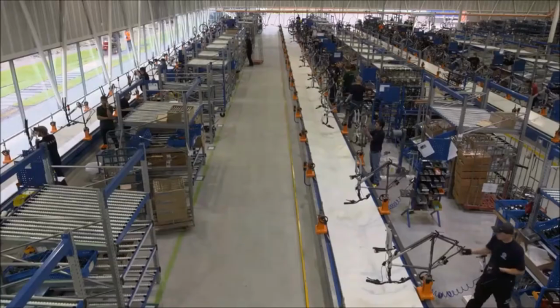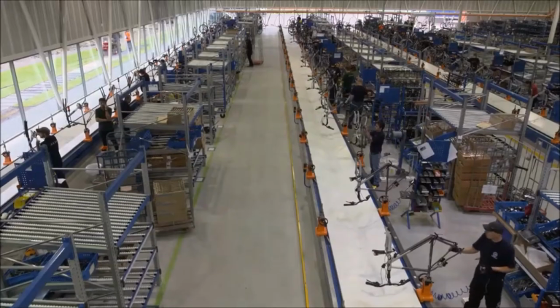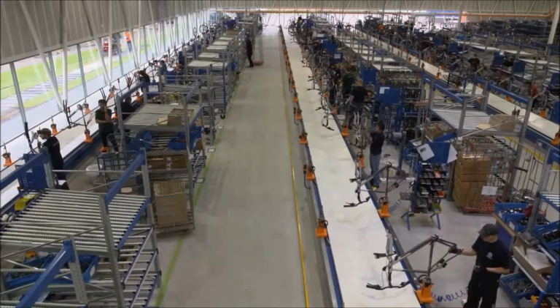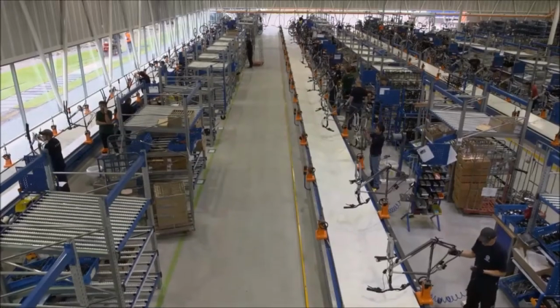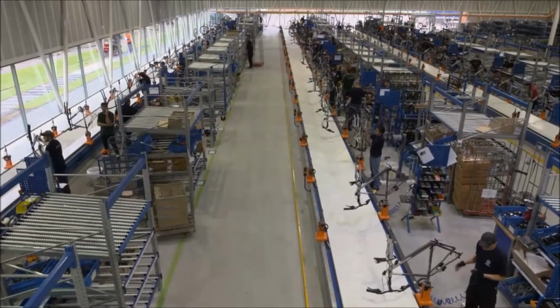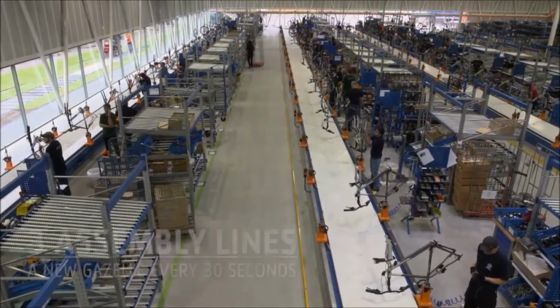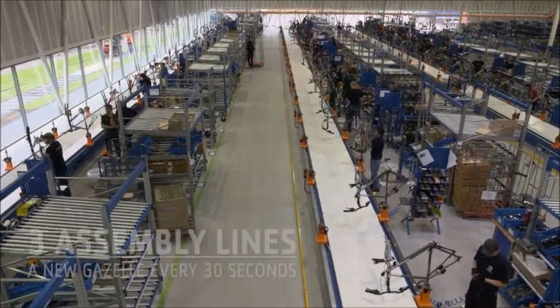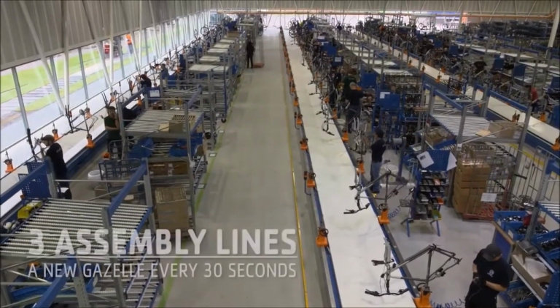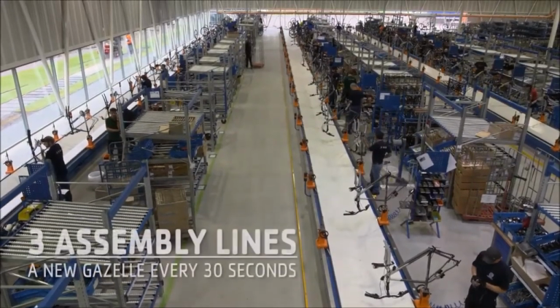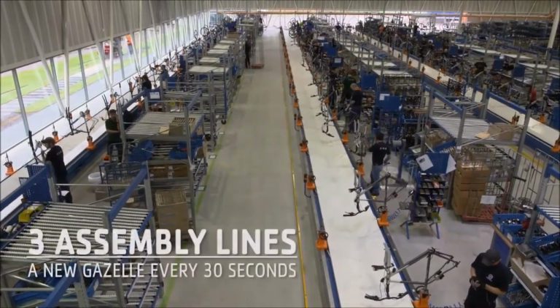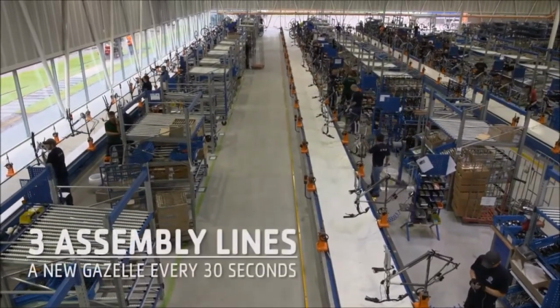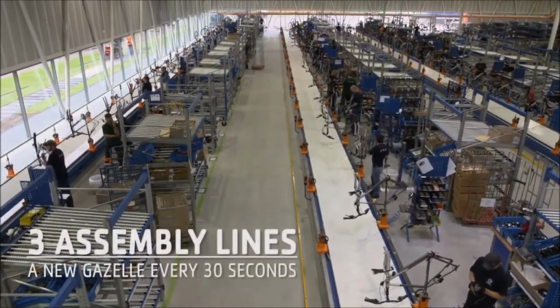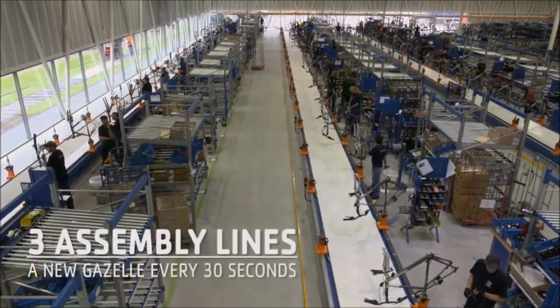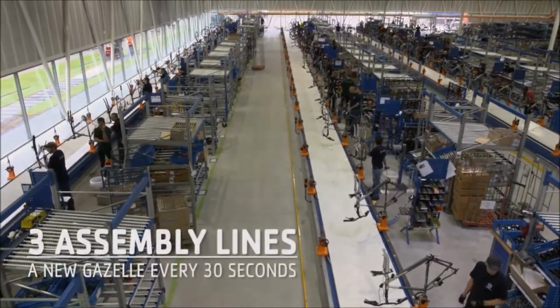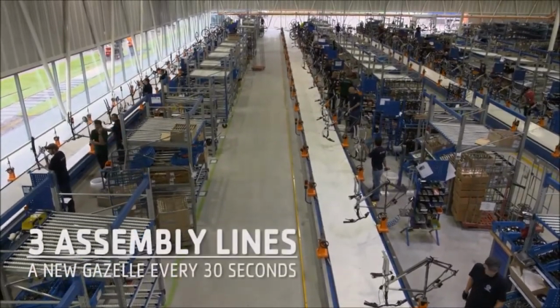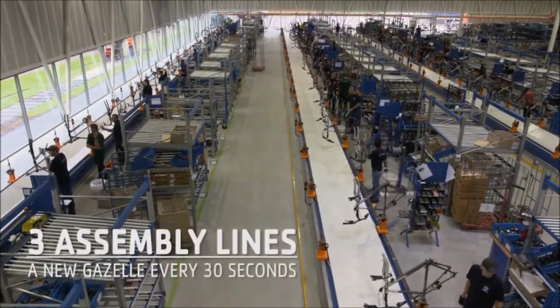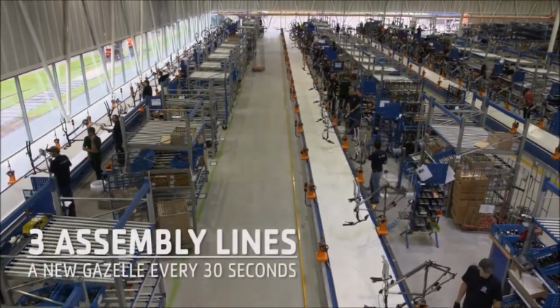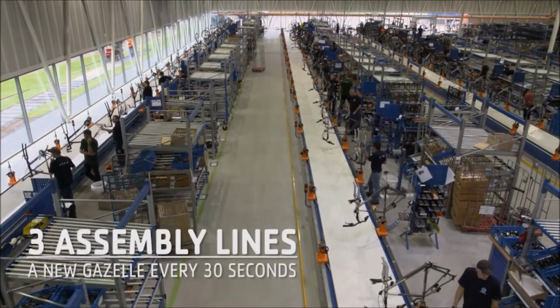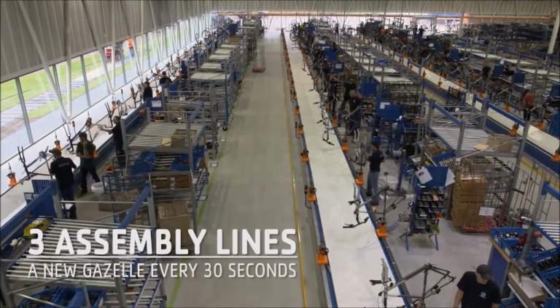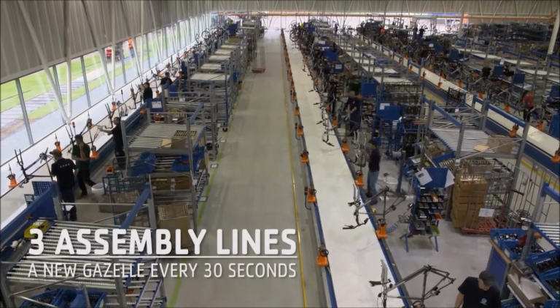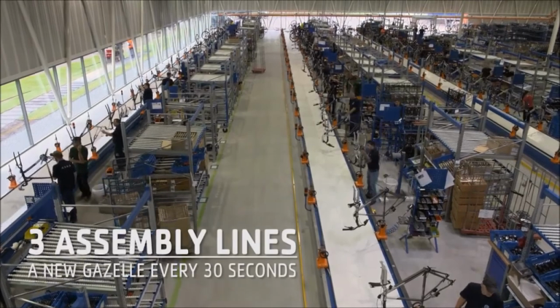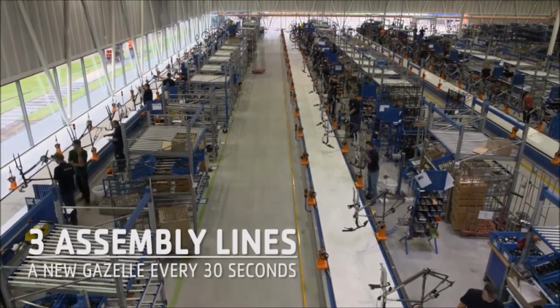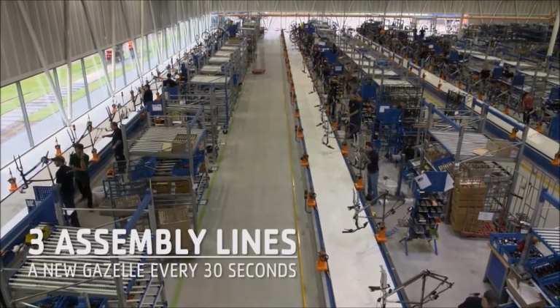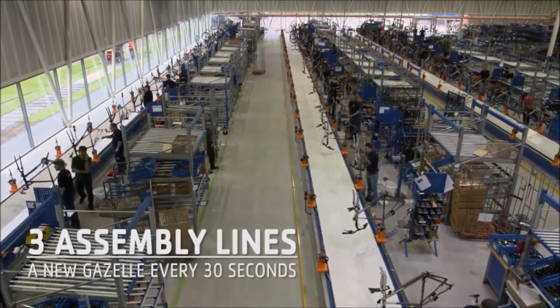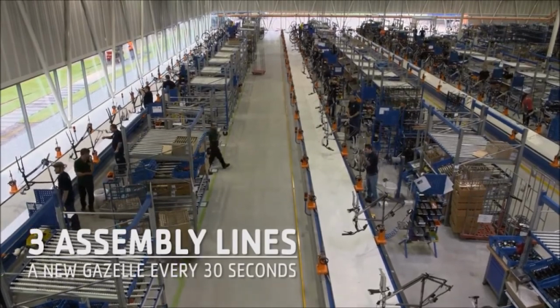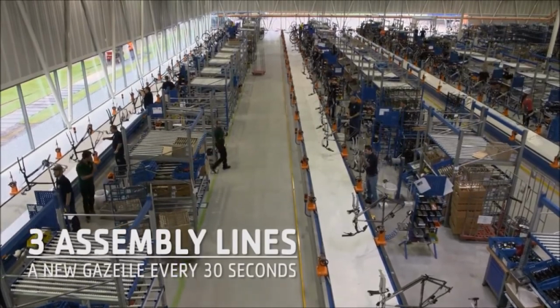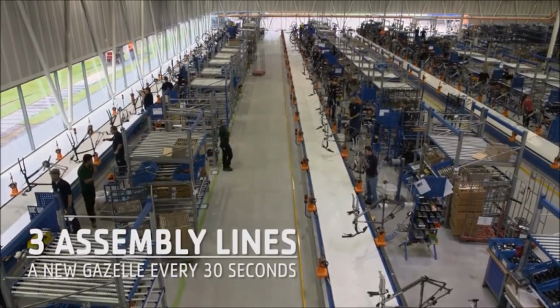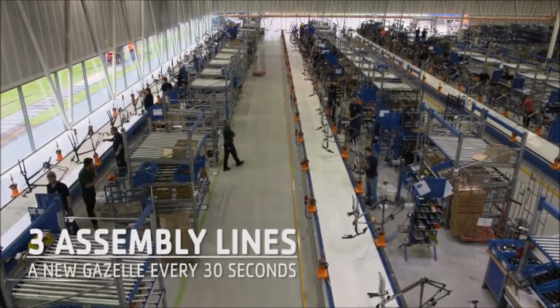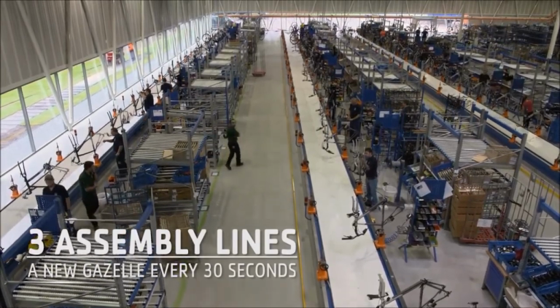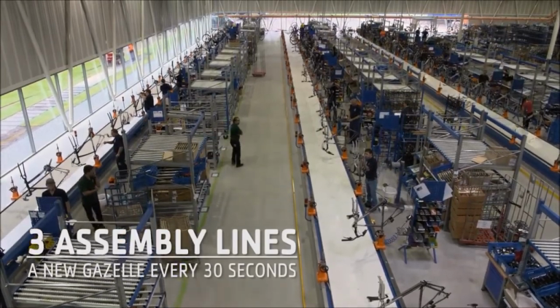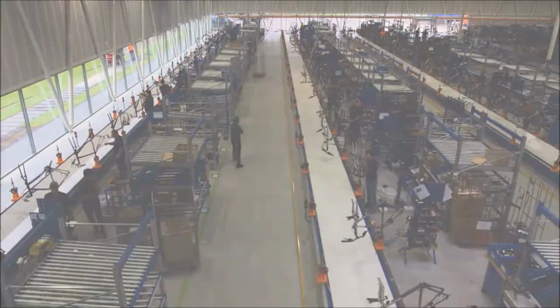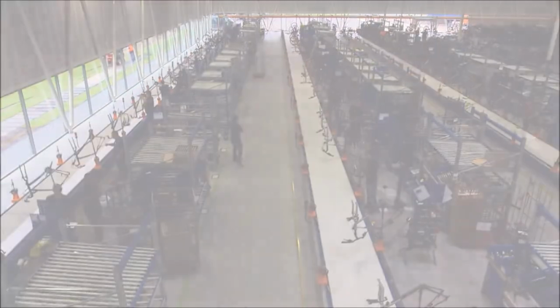And because we have three of these modern assembly lines at Royal Dutch Gazelle, that makes one every 30 seconds.